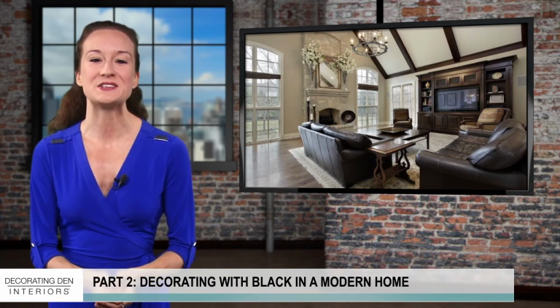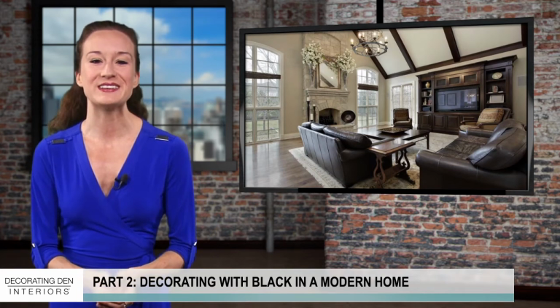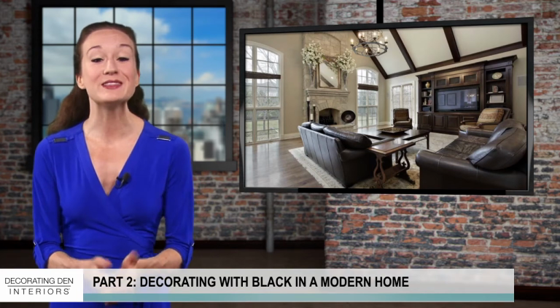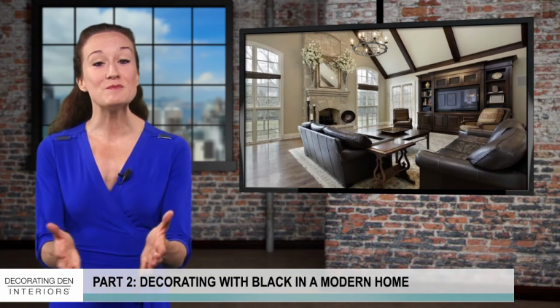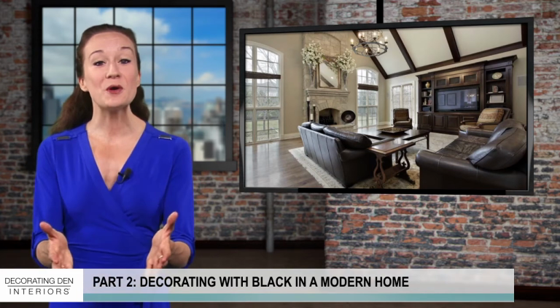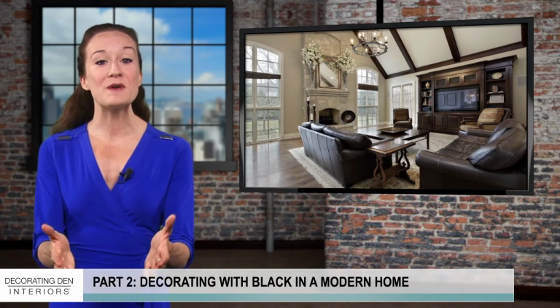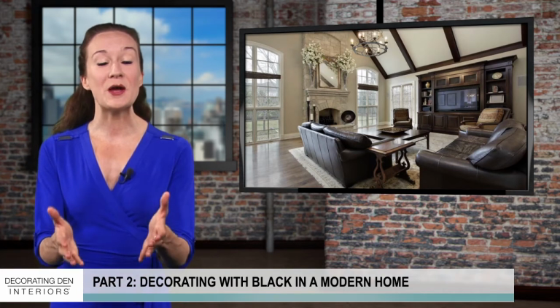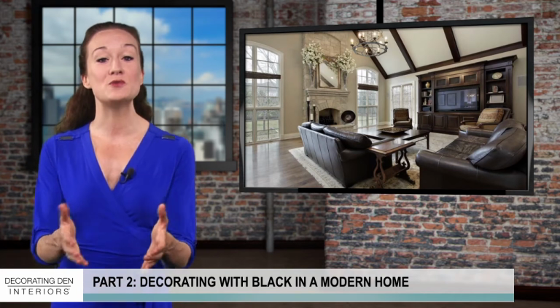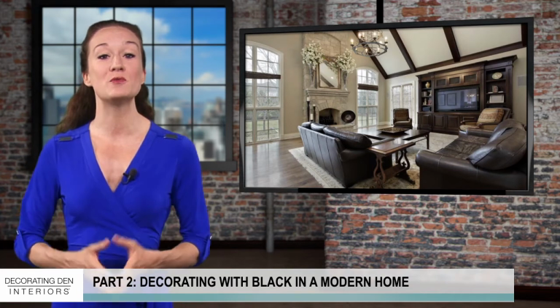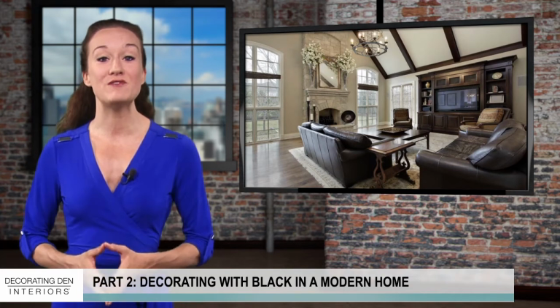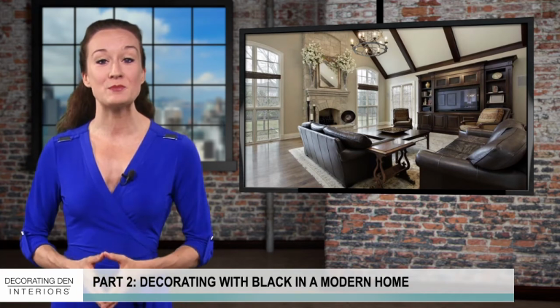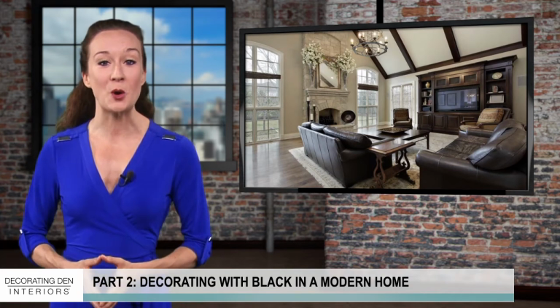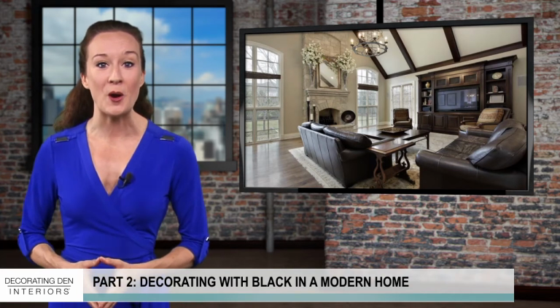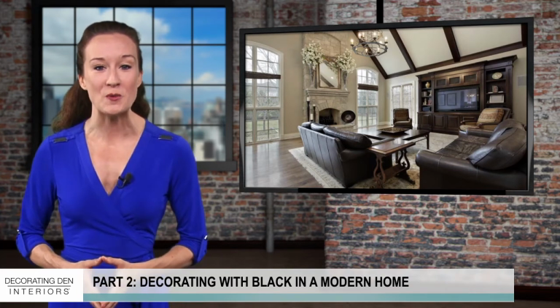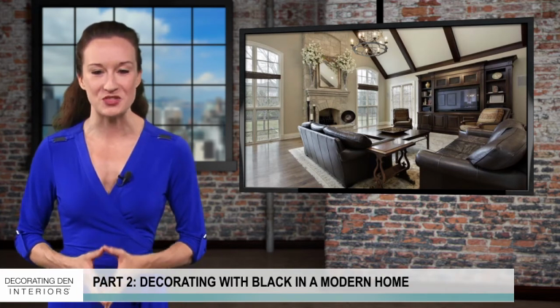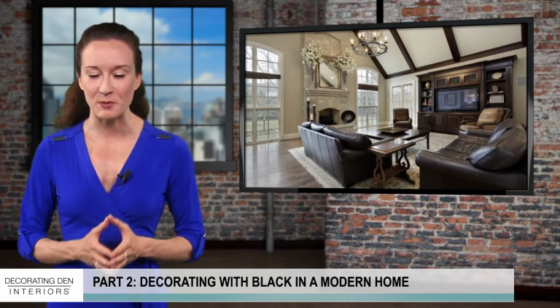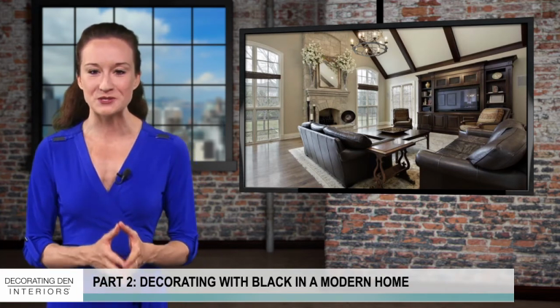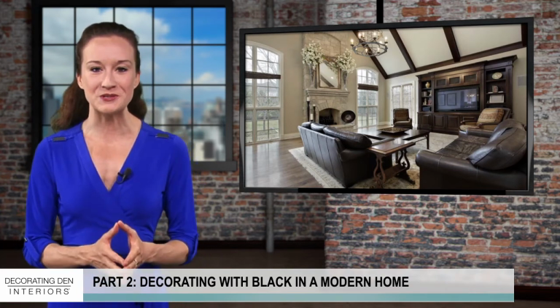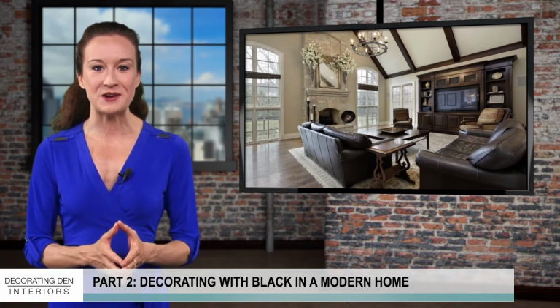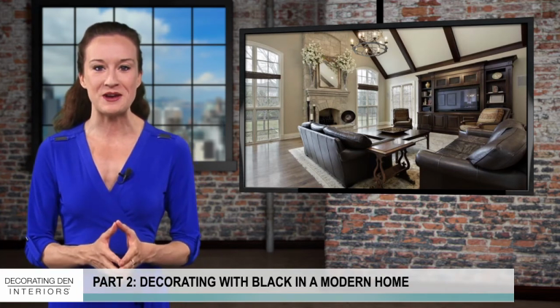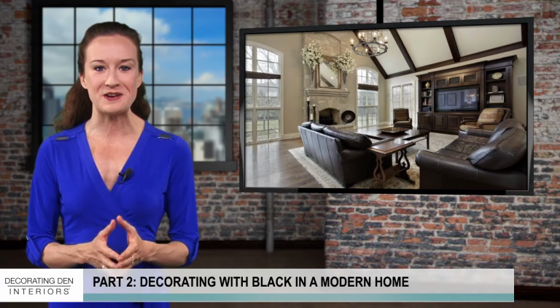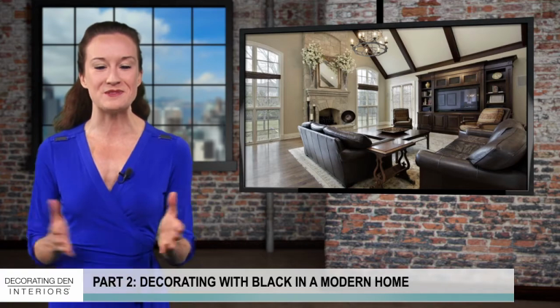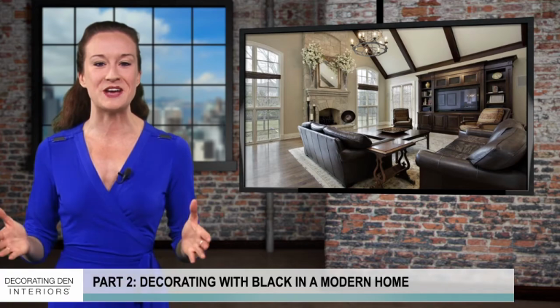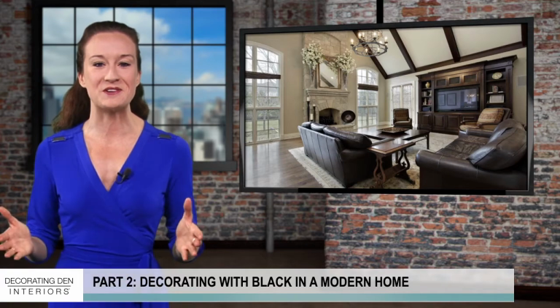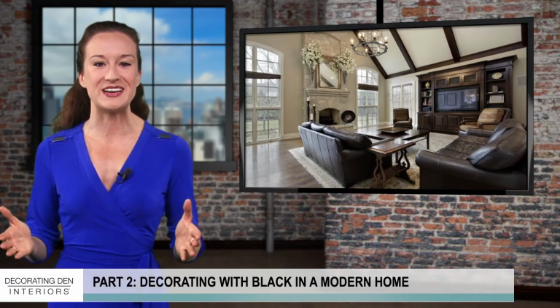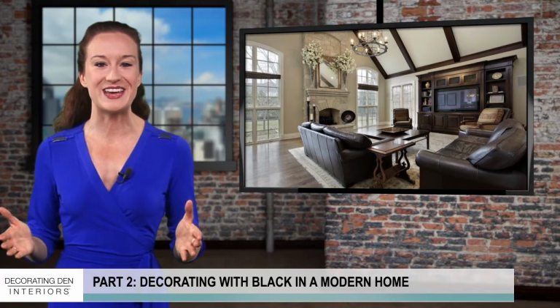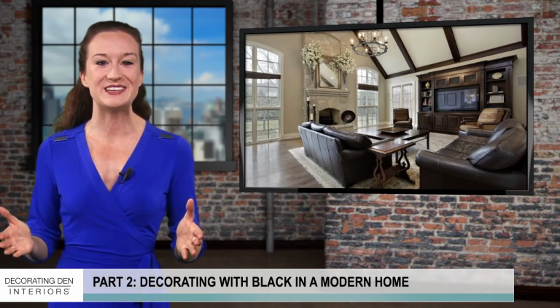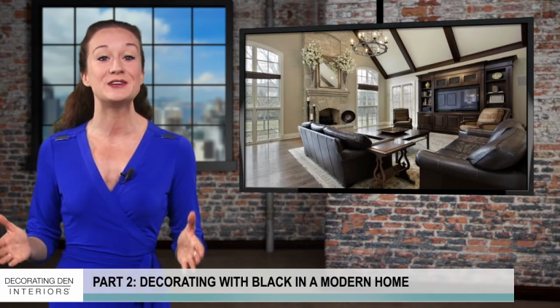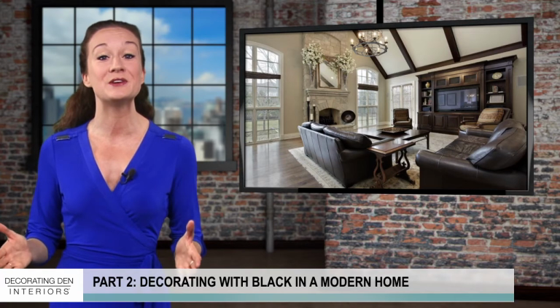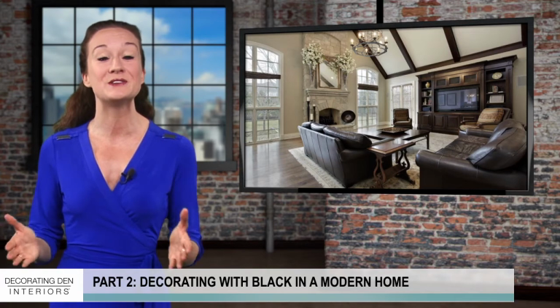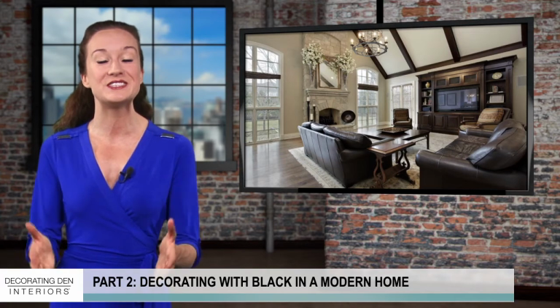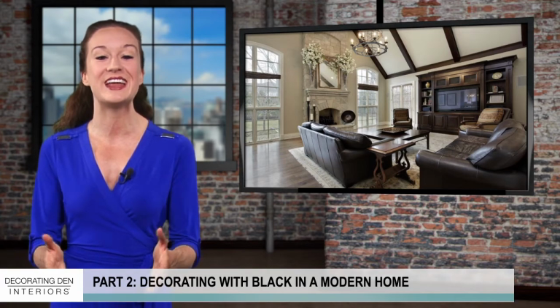Learn more about how you can revamp your home with a personal decorator from Decorating Den Interiors today!